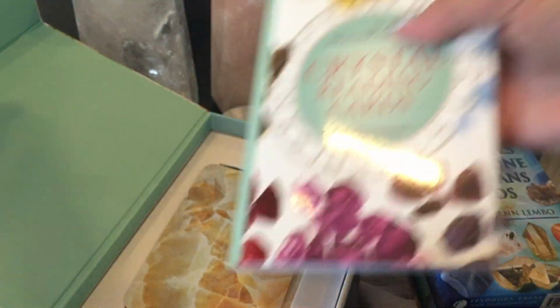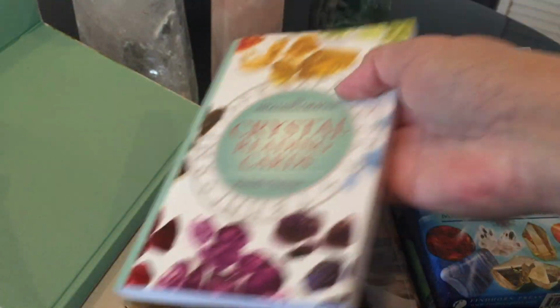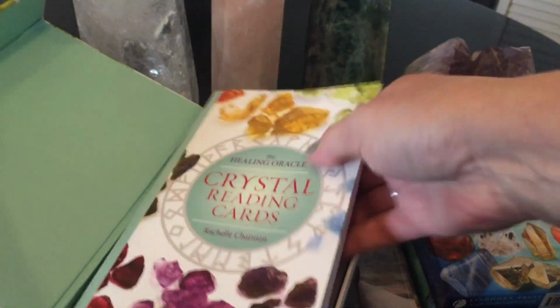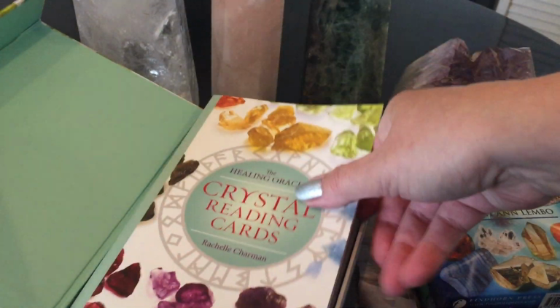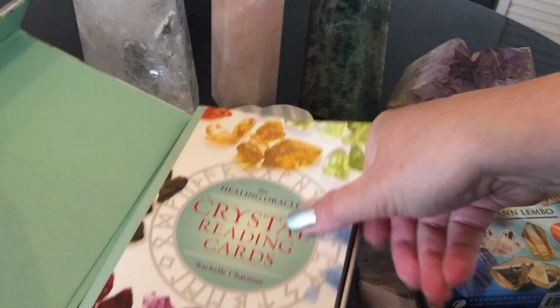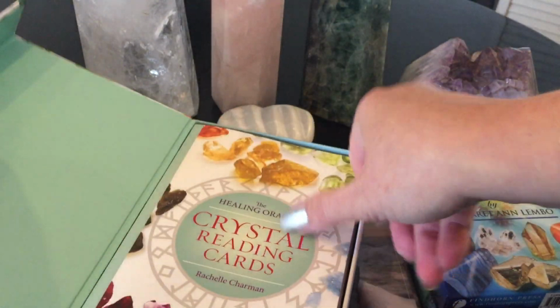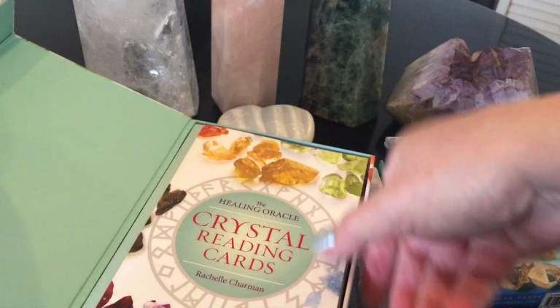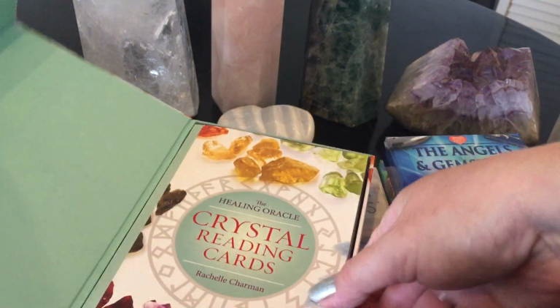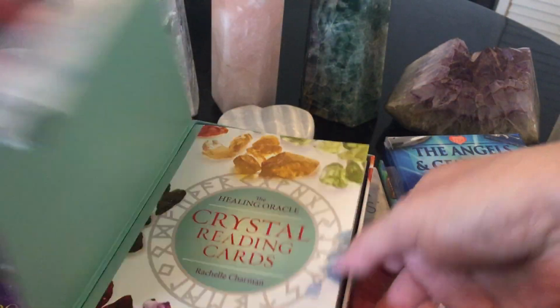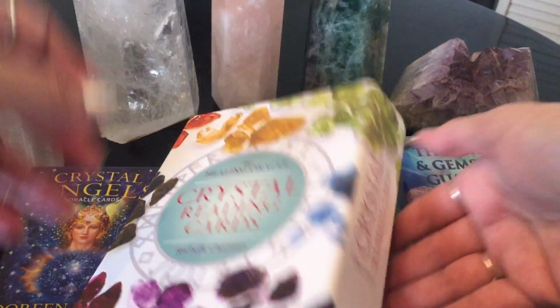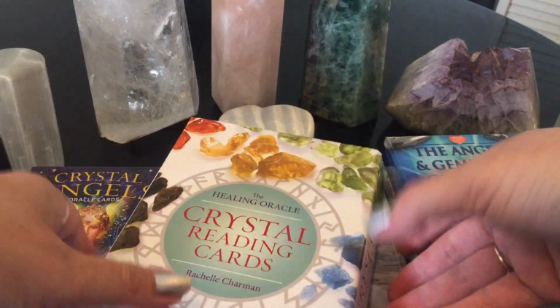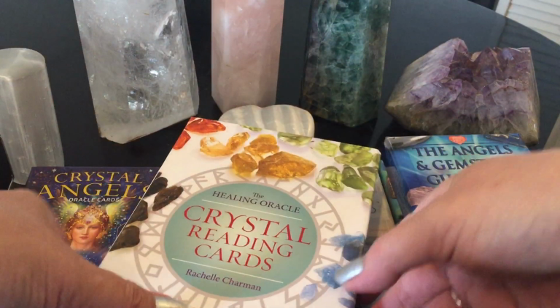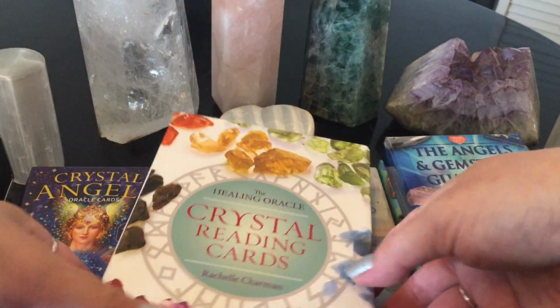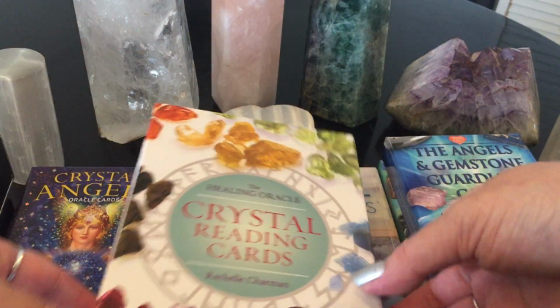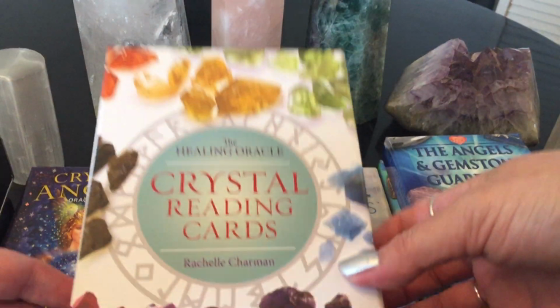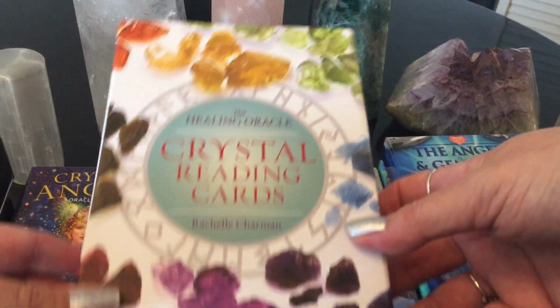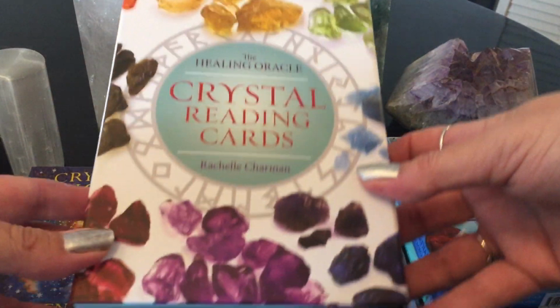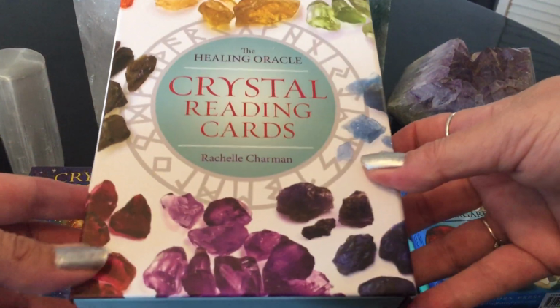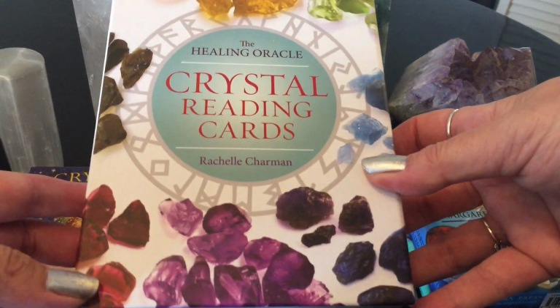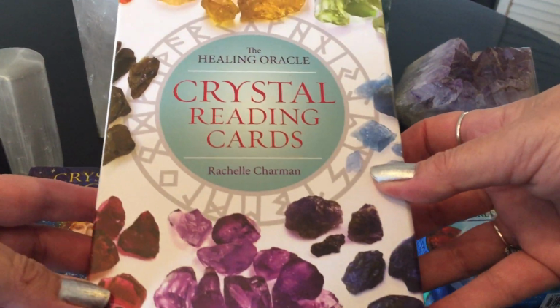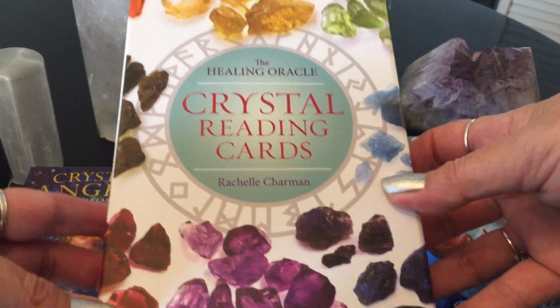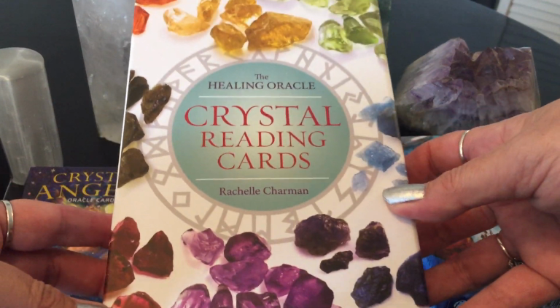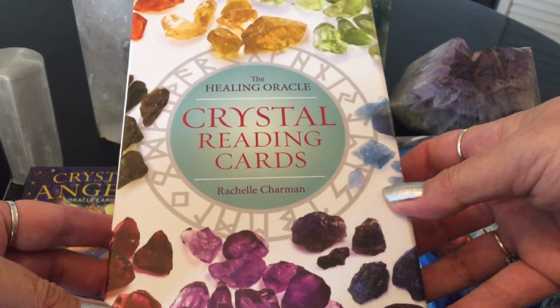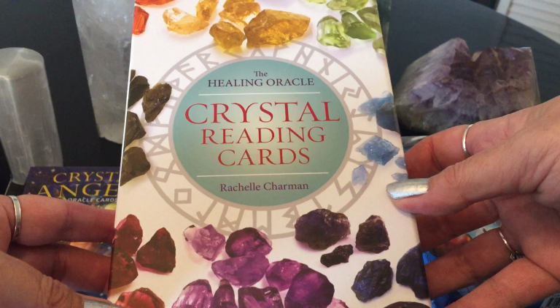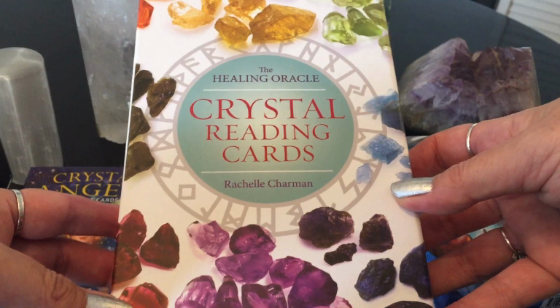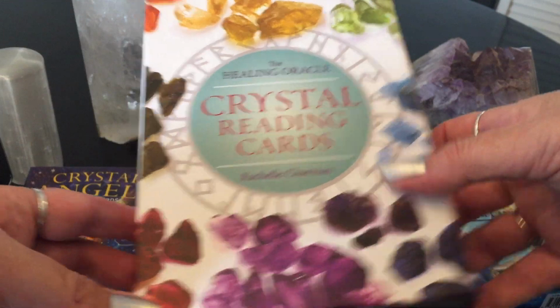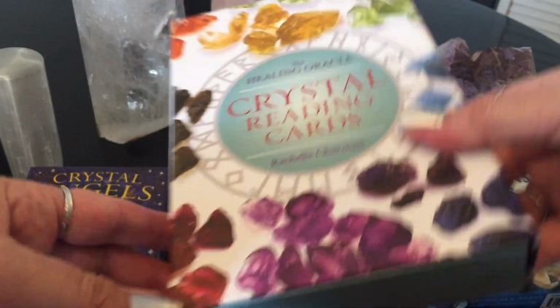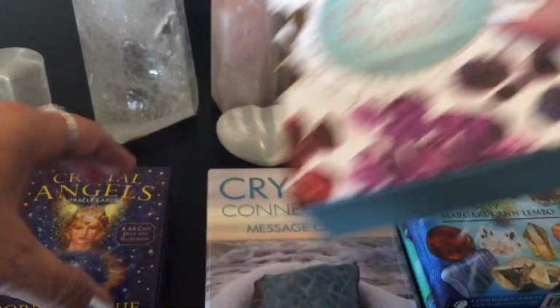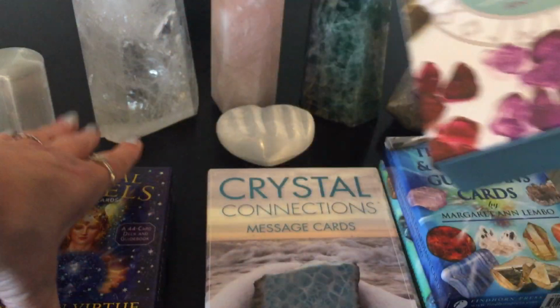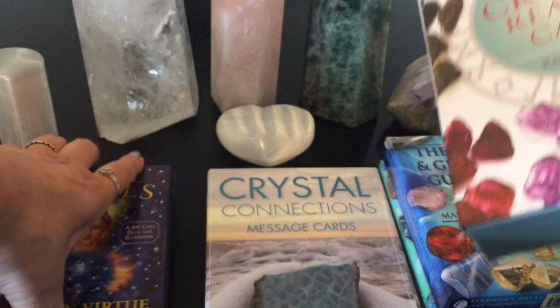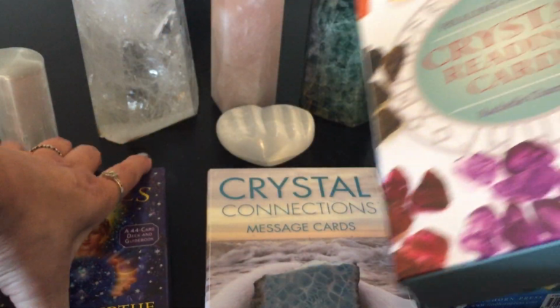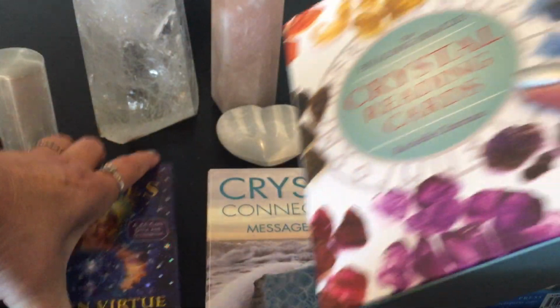I really, really love this healing oracle — Crystal Reading Cards Healing Oracle. Love, love, love.